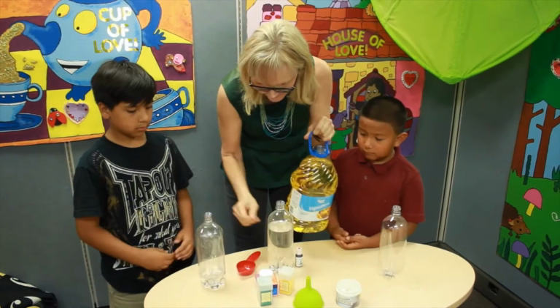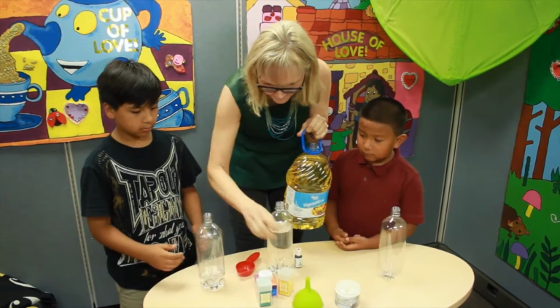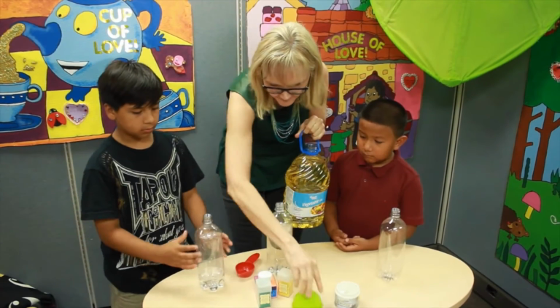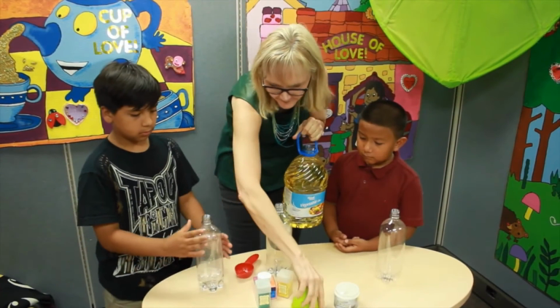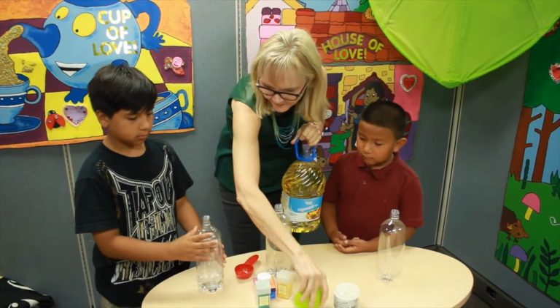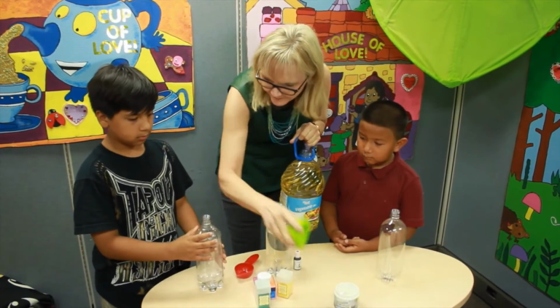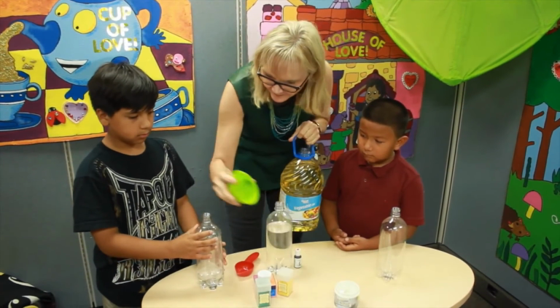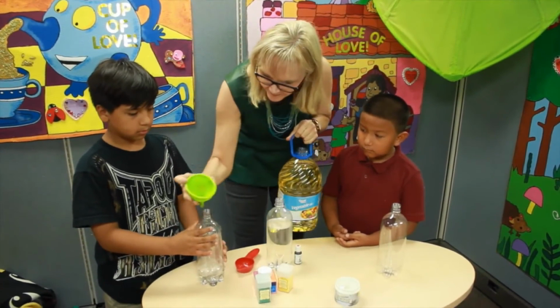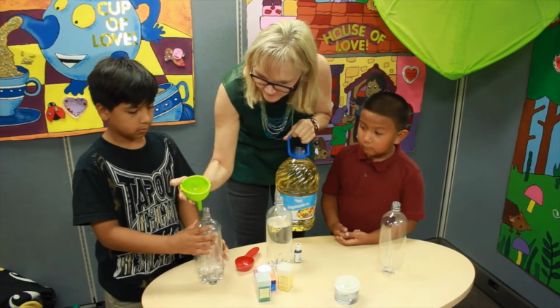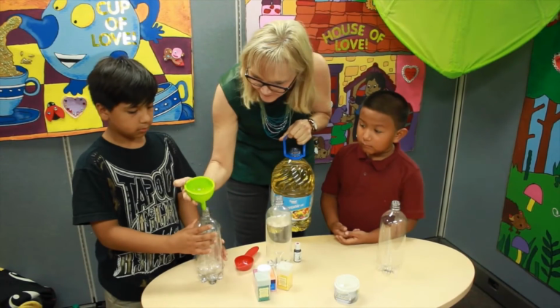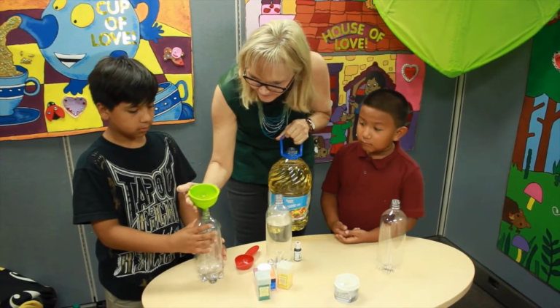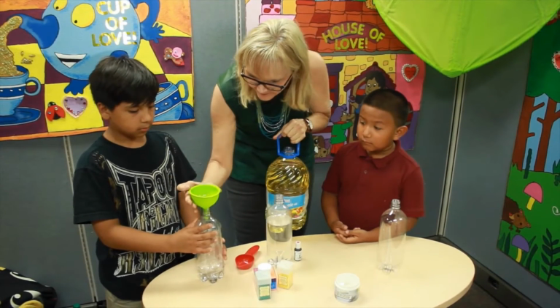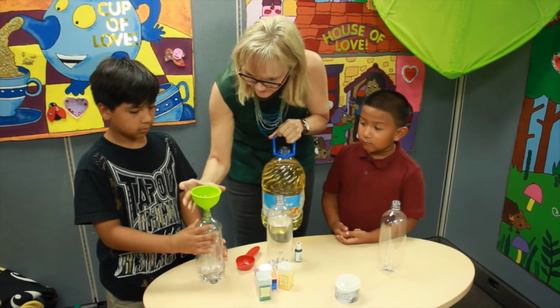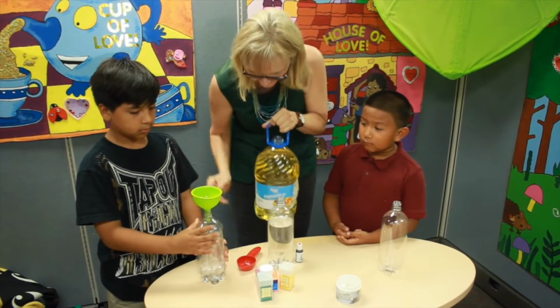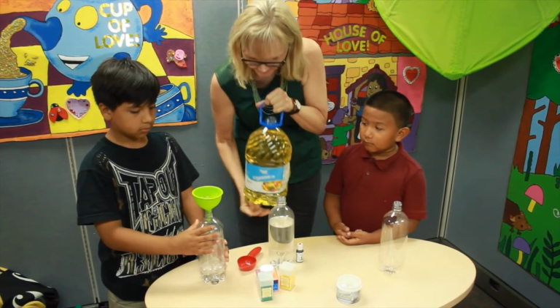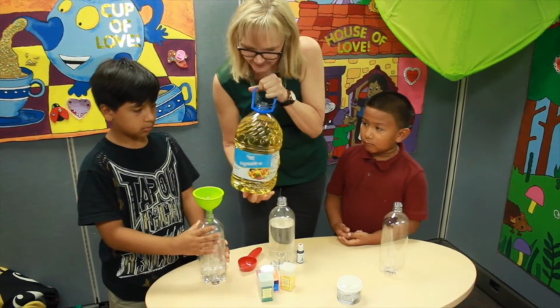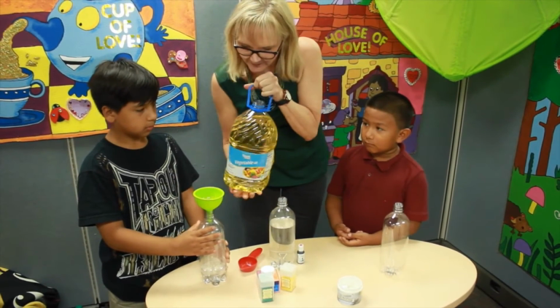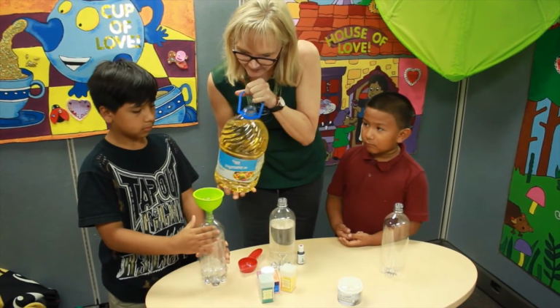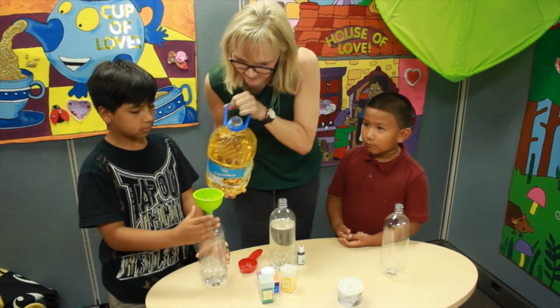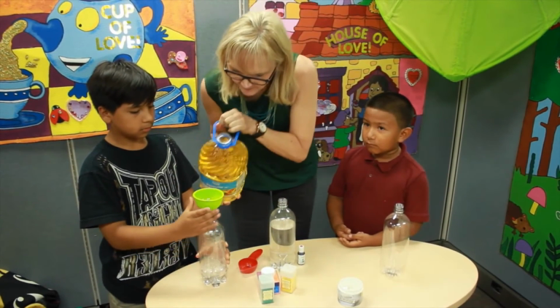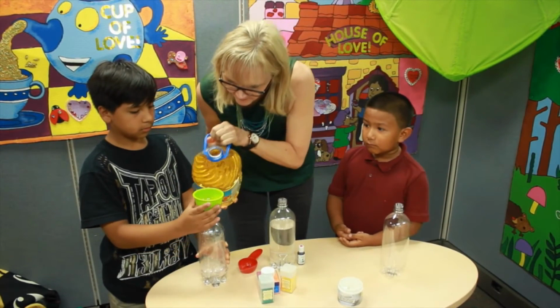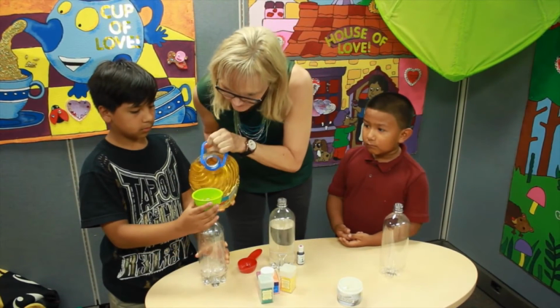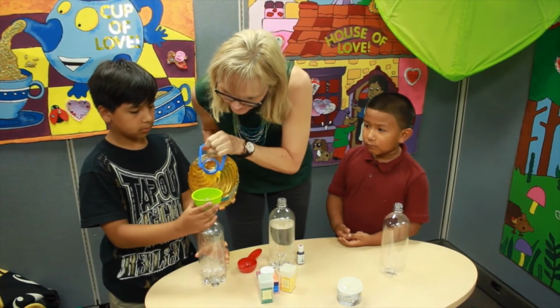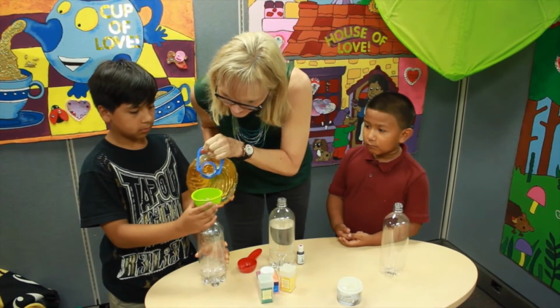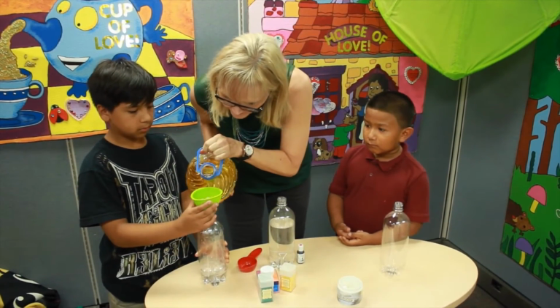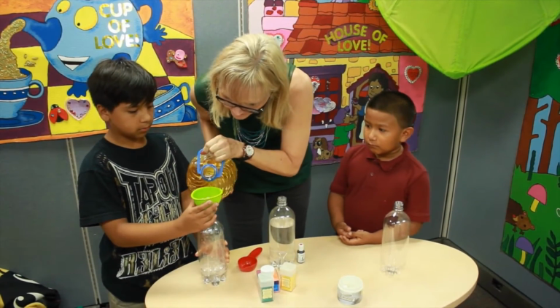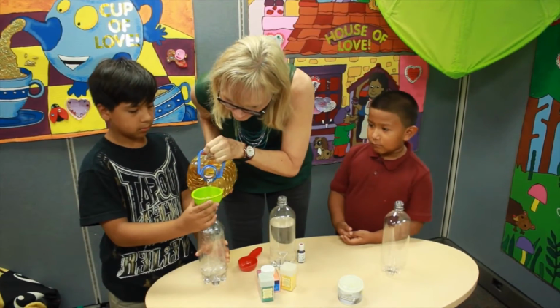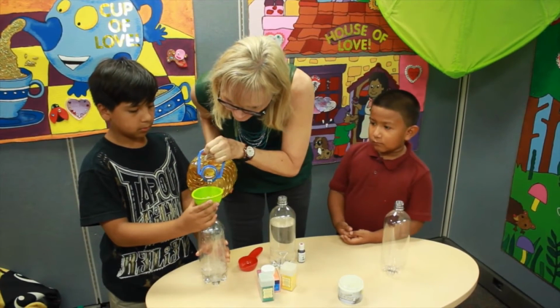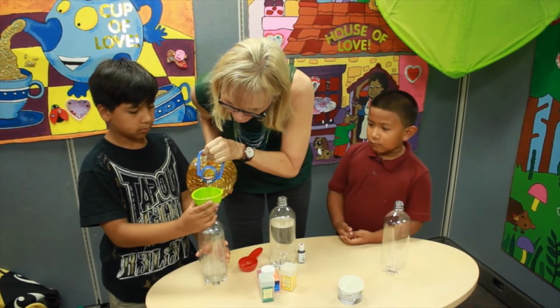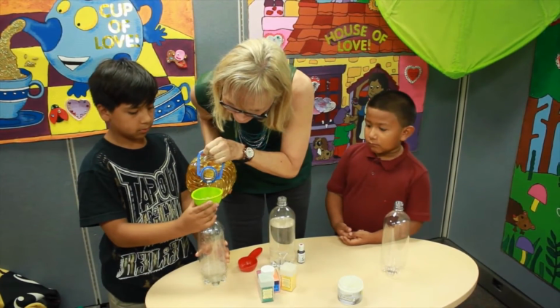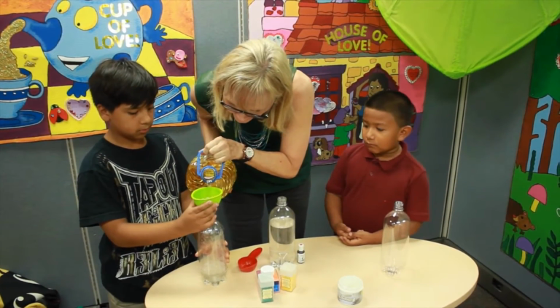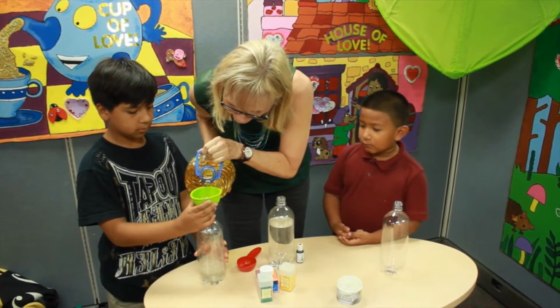Step two. We're going to take the funnel and pour vegetable oil into the top of the bottle.